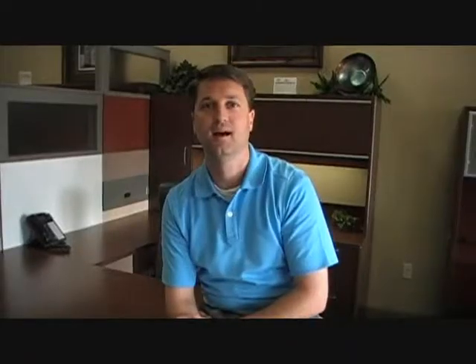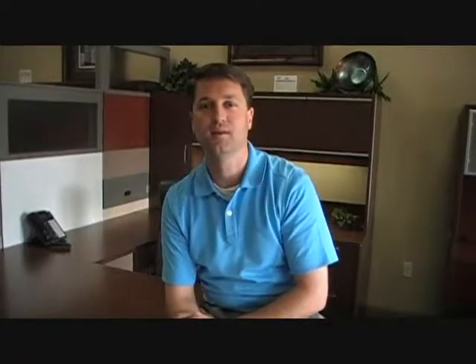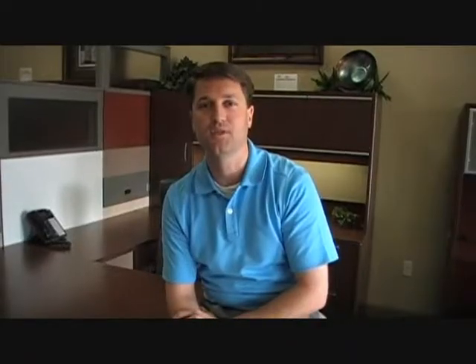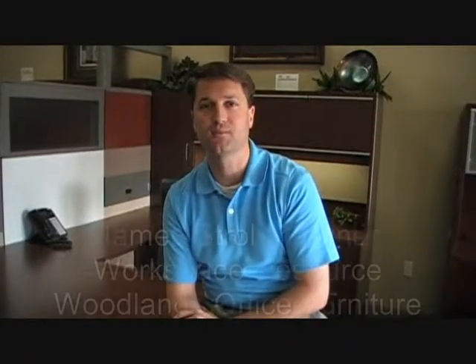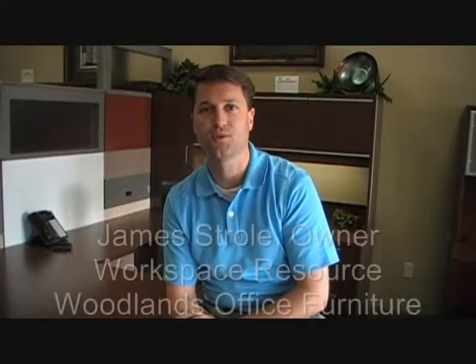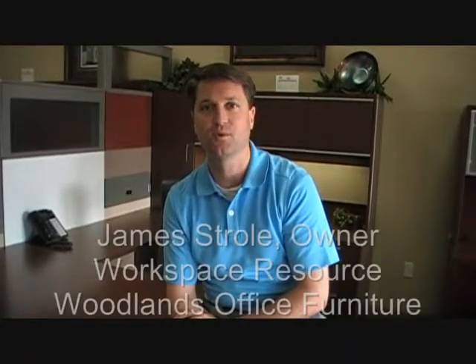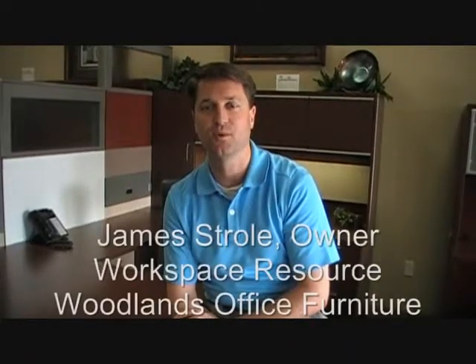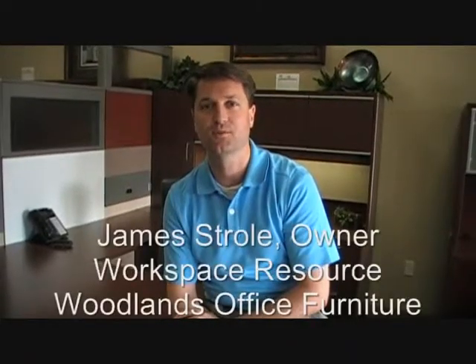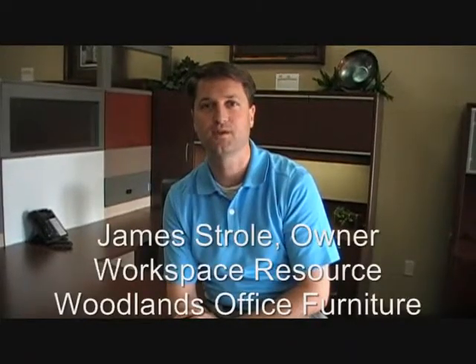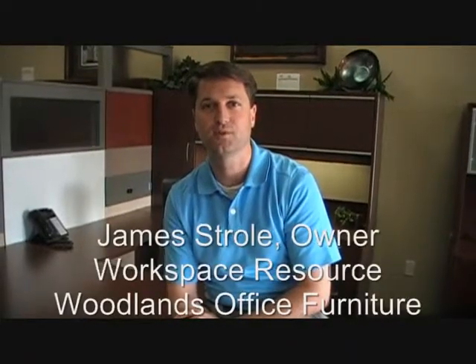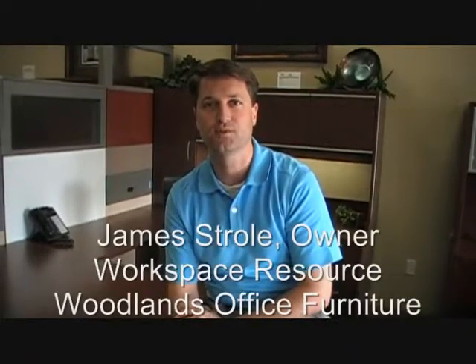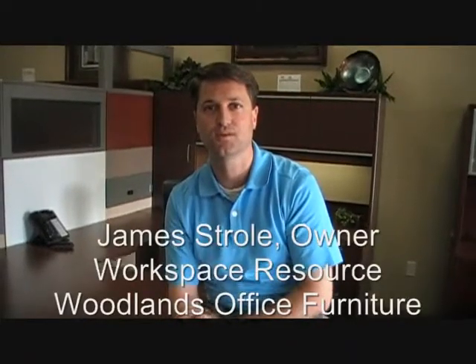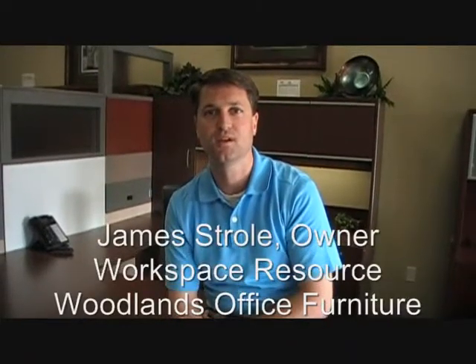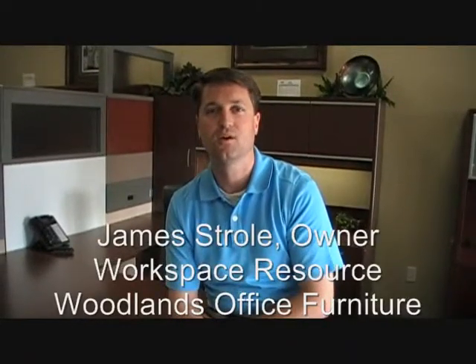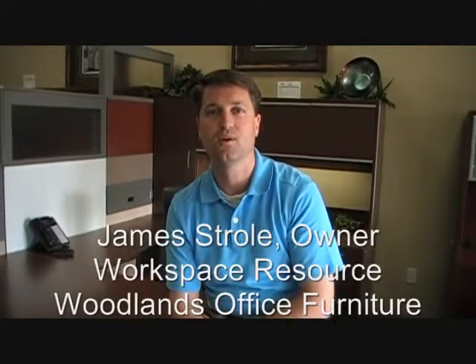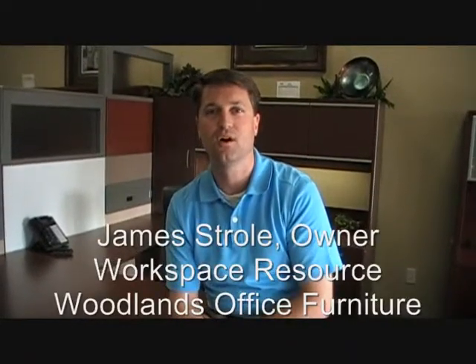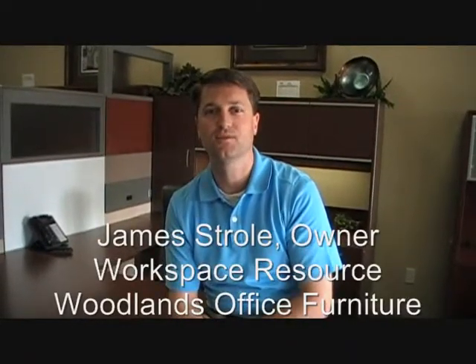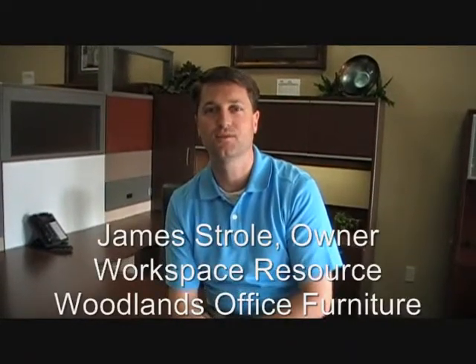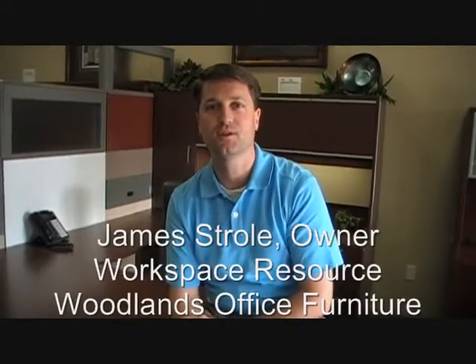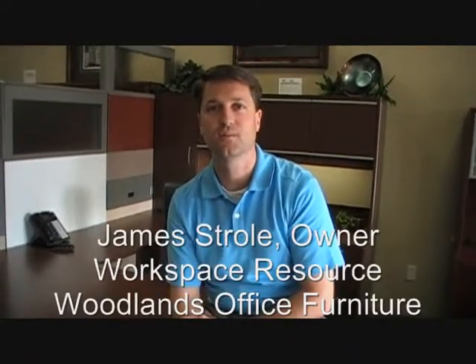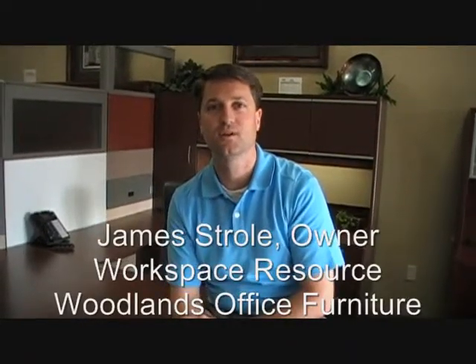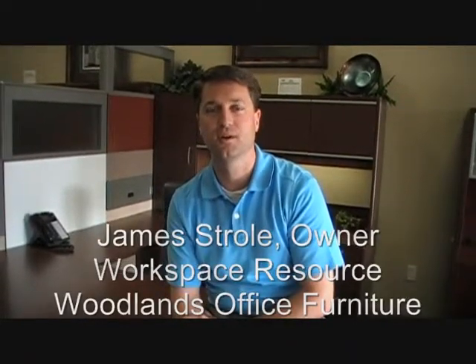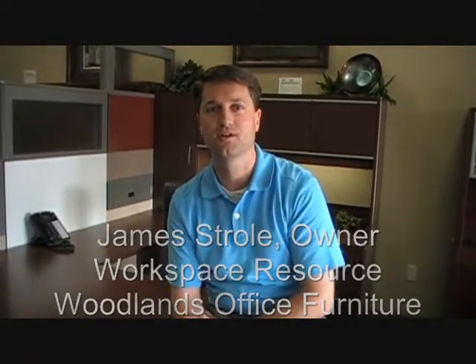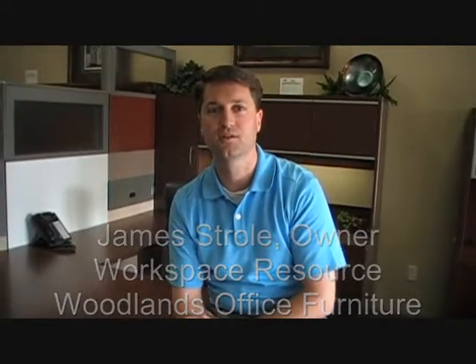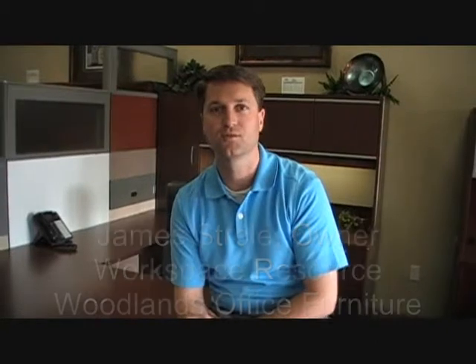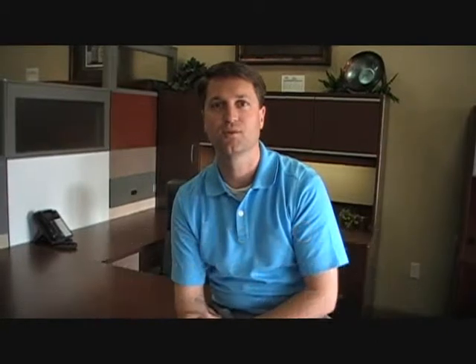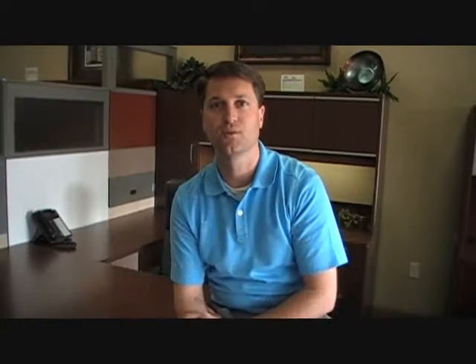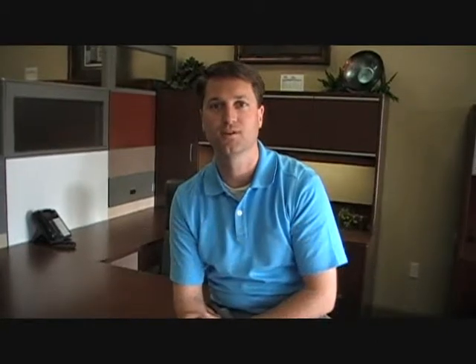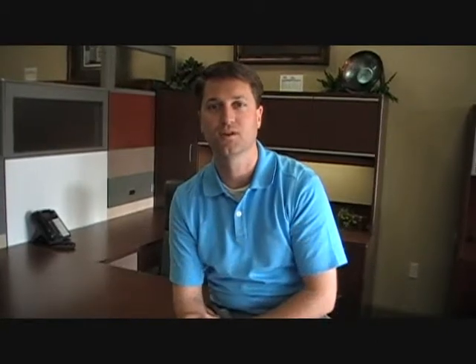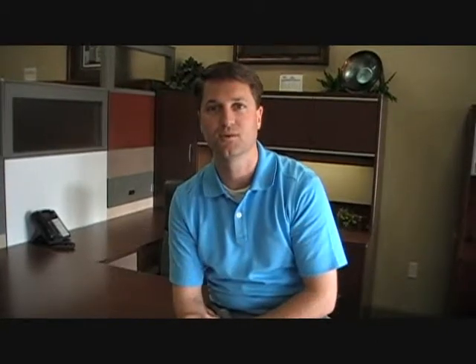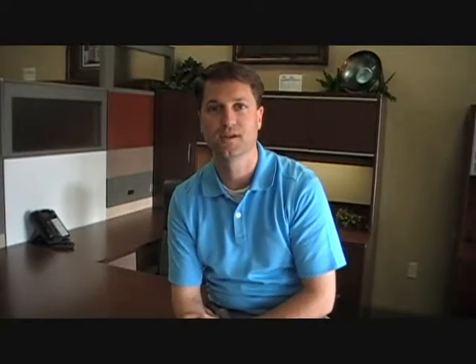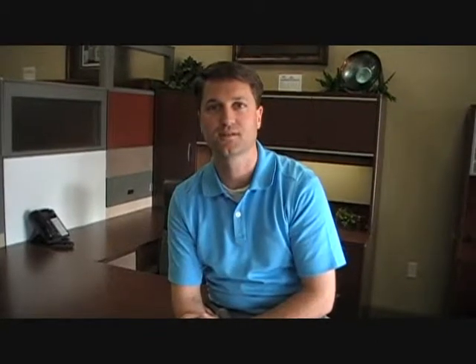I'm James Stroll with Workspace Resource. We're an office furniture company located just north of the Woodlands in Conroe, Texas.